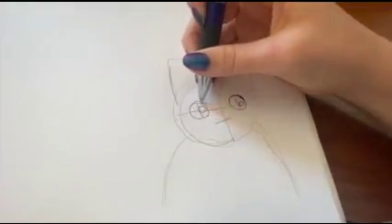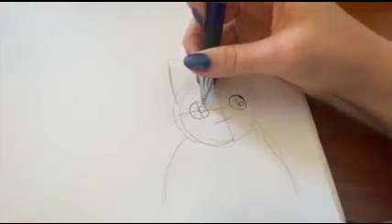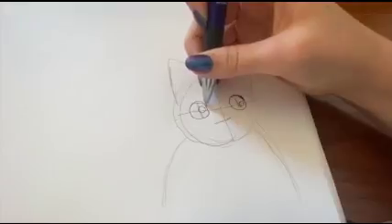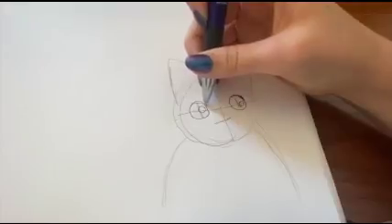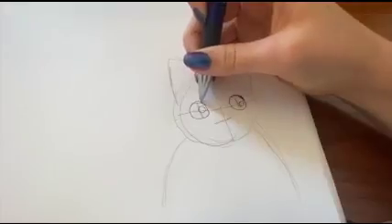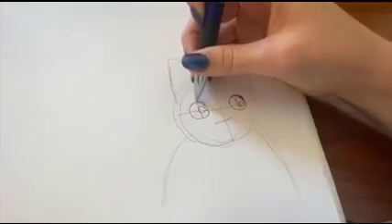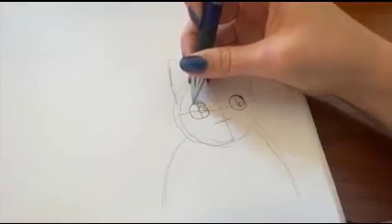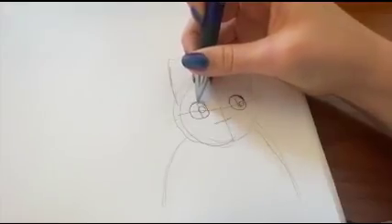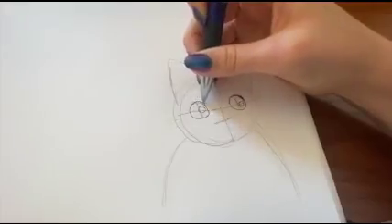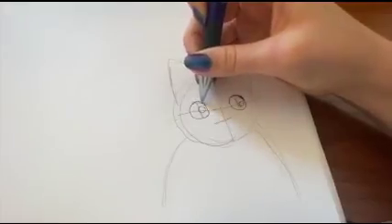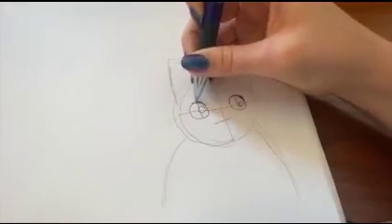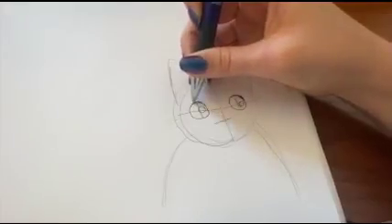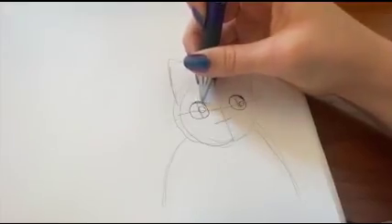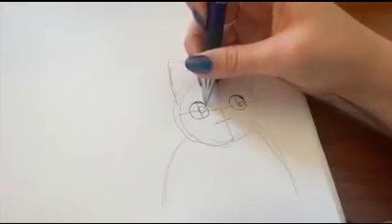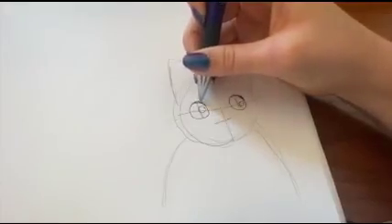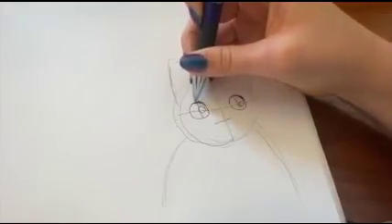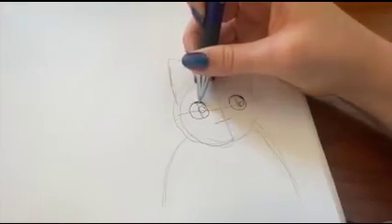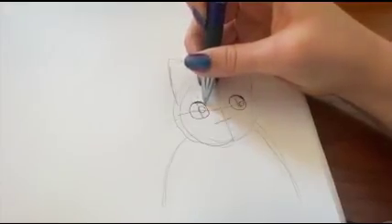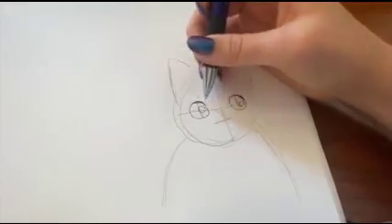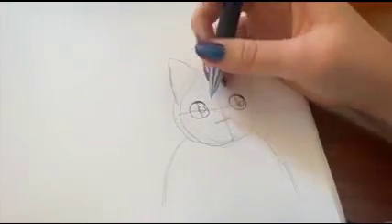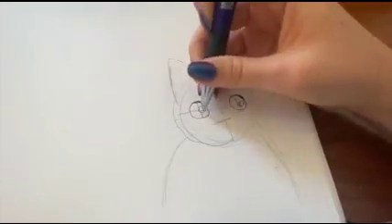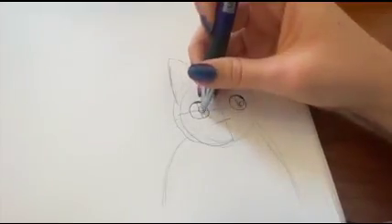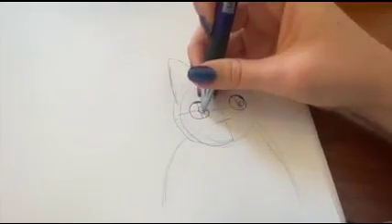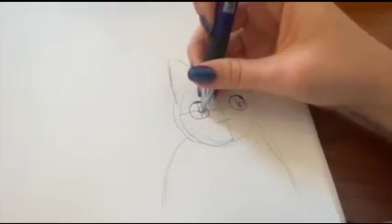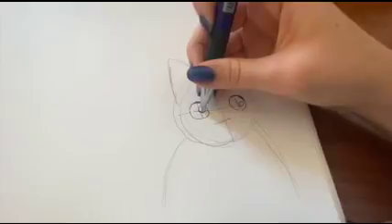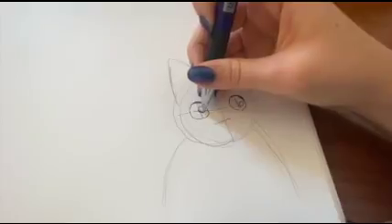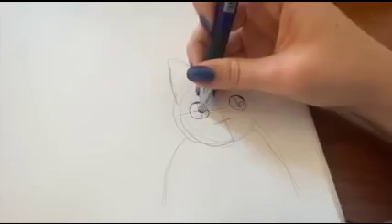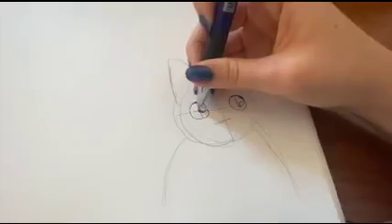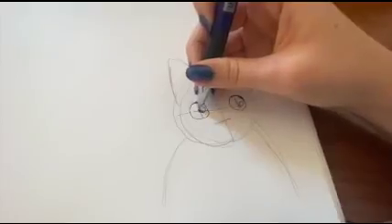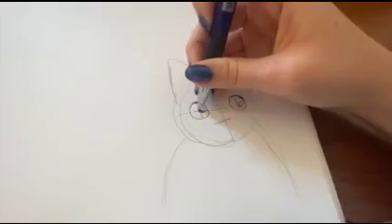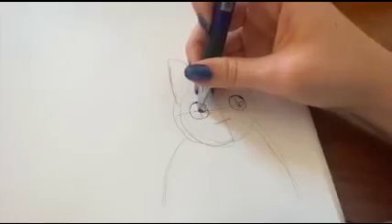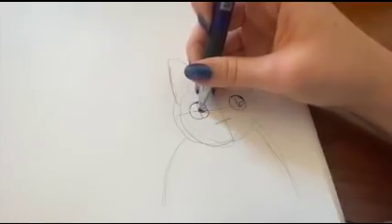Just make sure whatever you do to one eye, you also do to the other eye. Then you can color in the pupils.